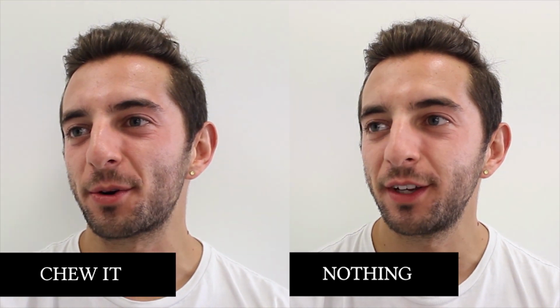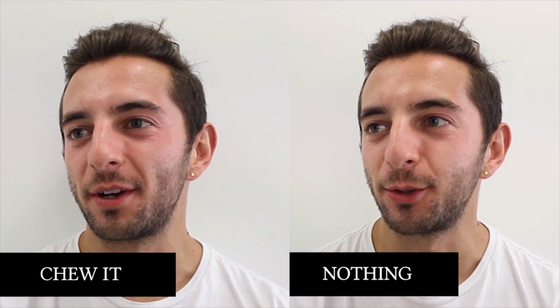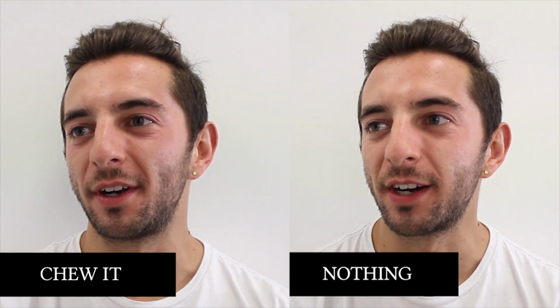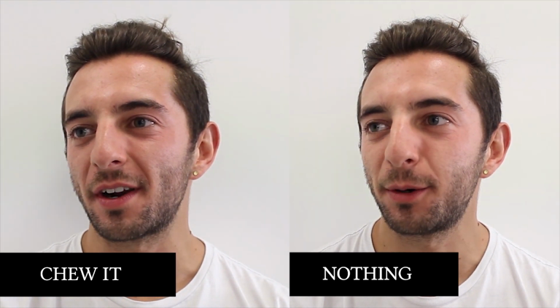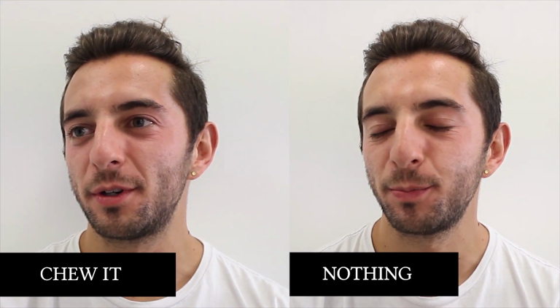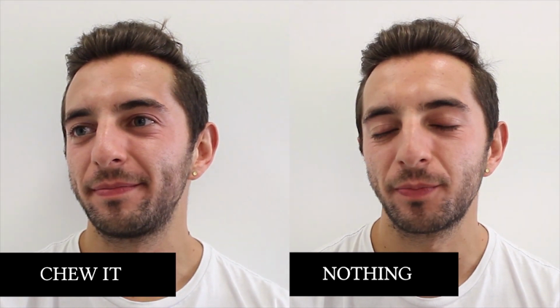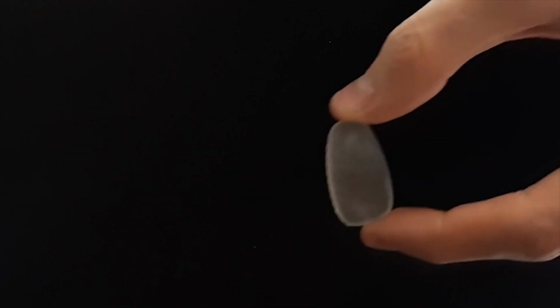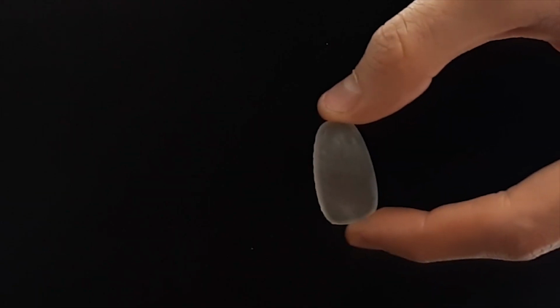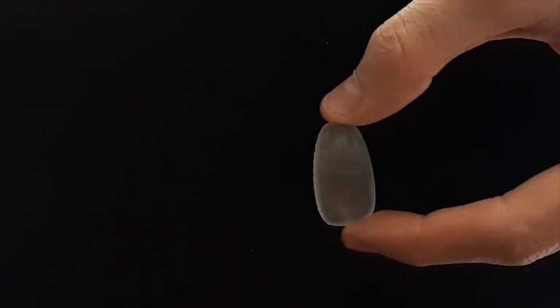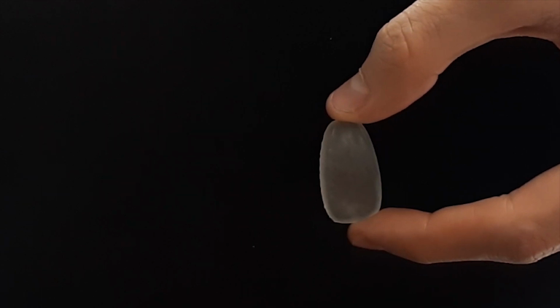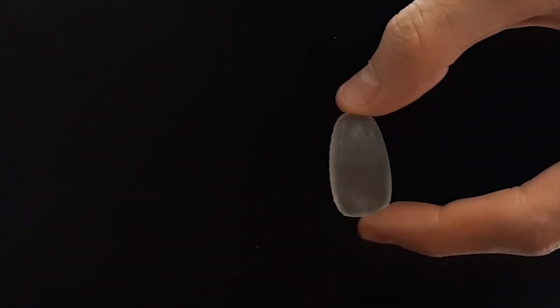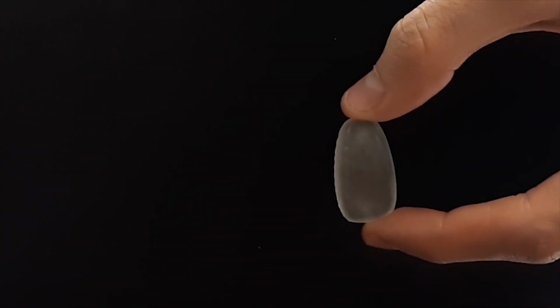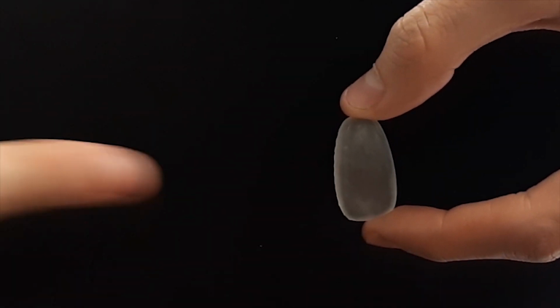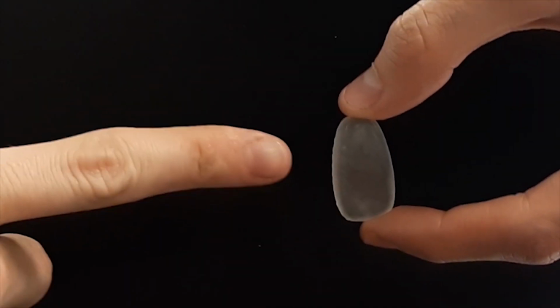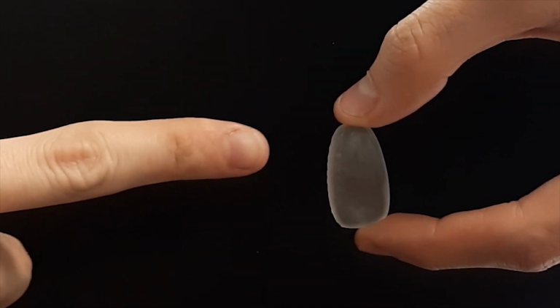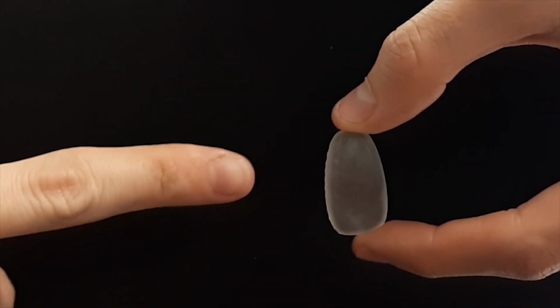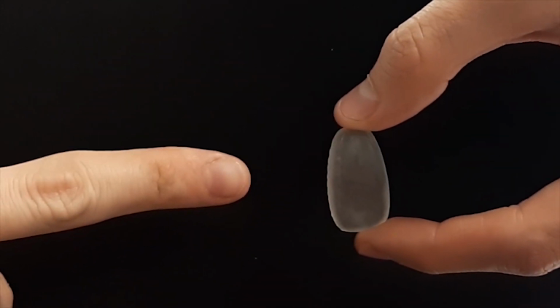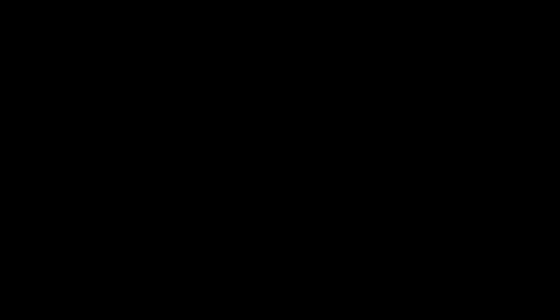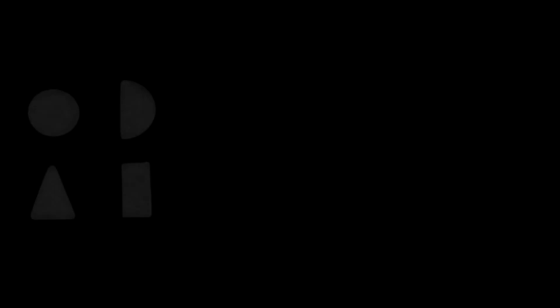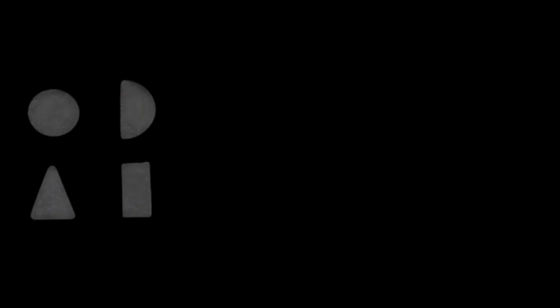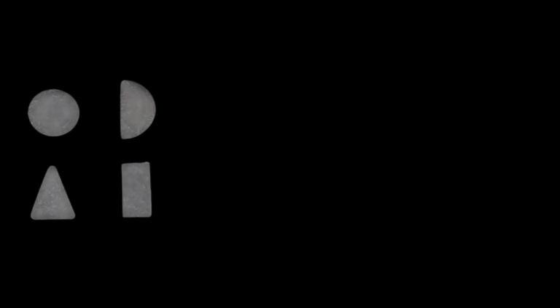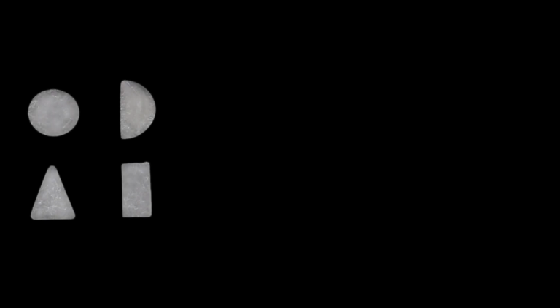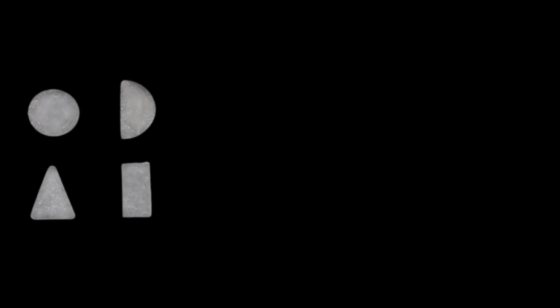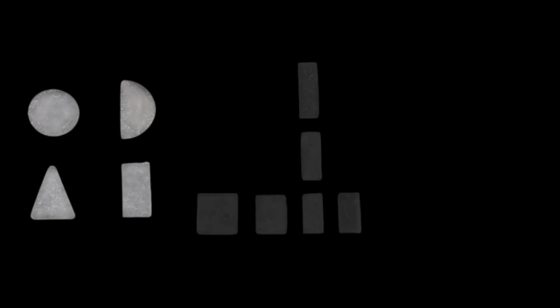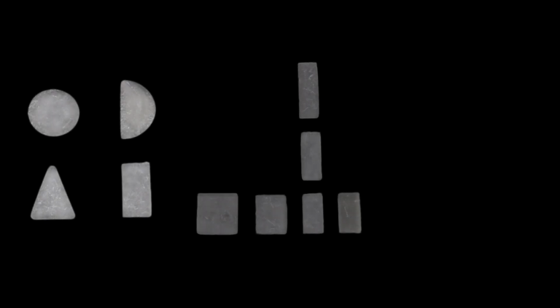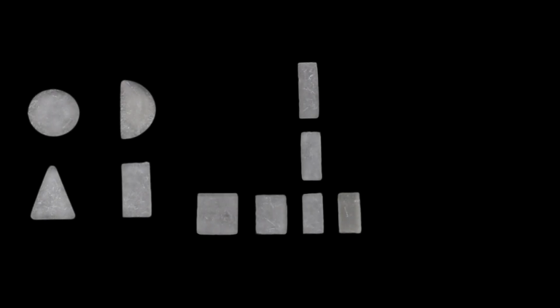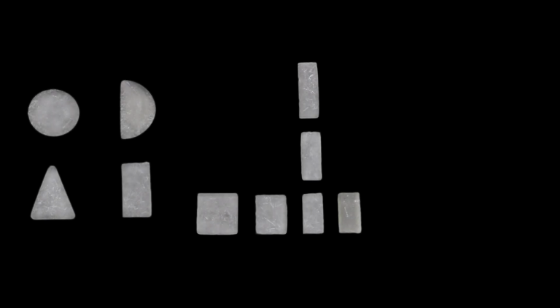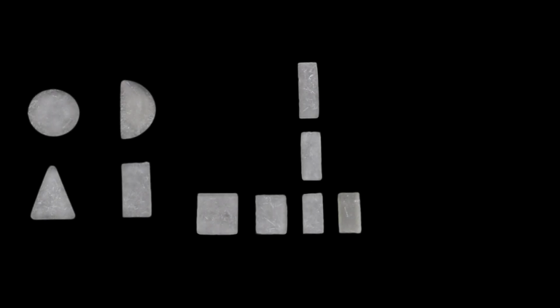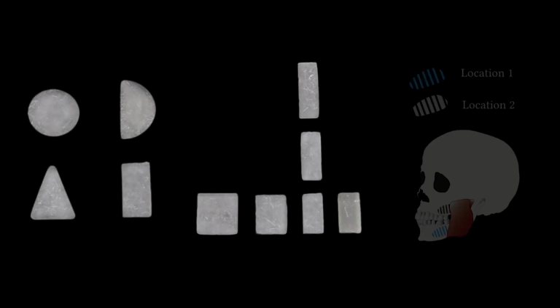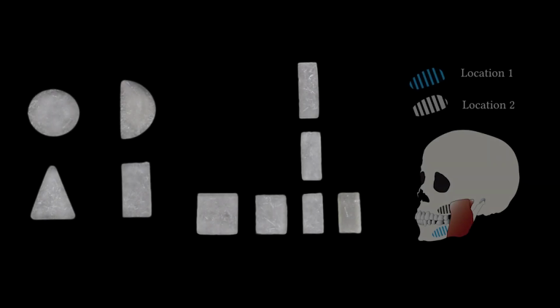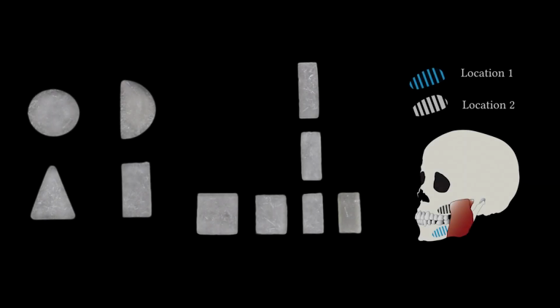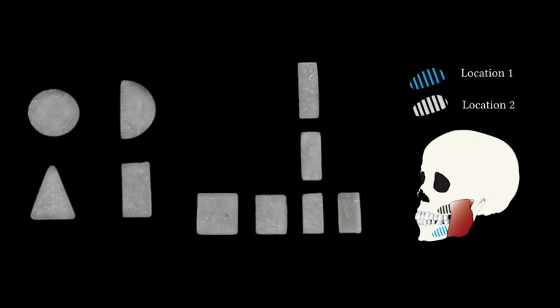The form factor of our prototype is informed by studying different shapes and sizes, and potential locations inside the mouth.